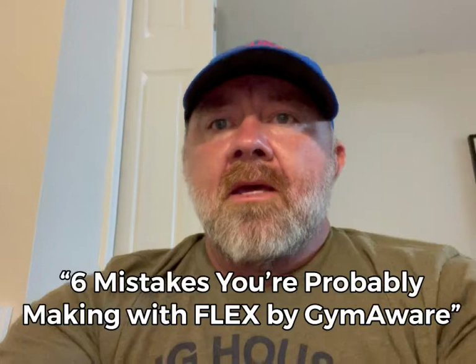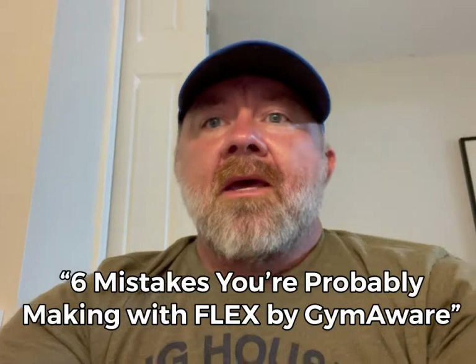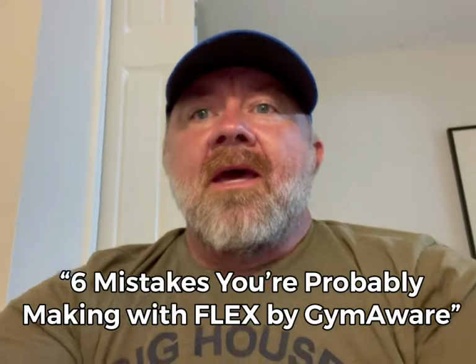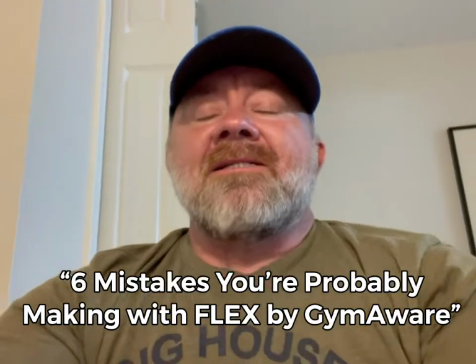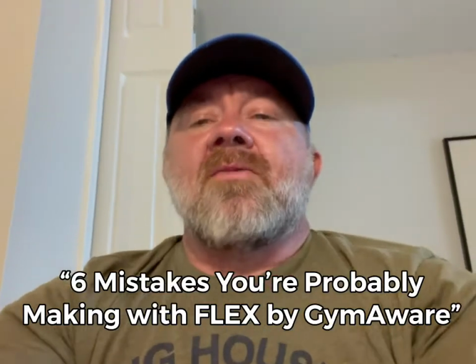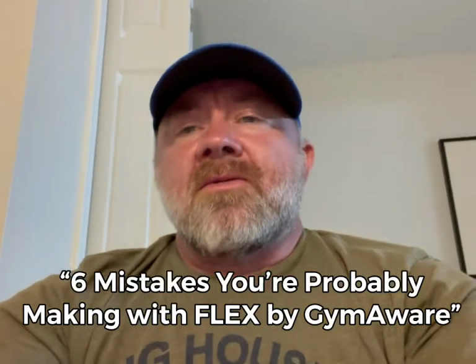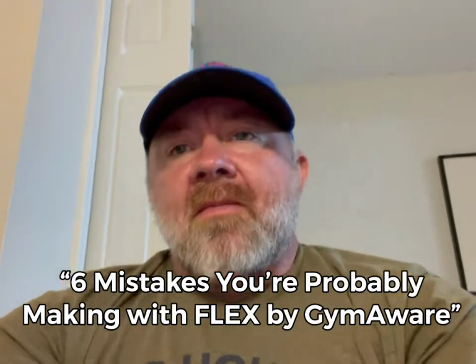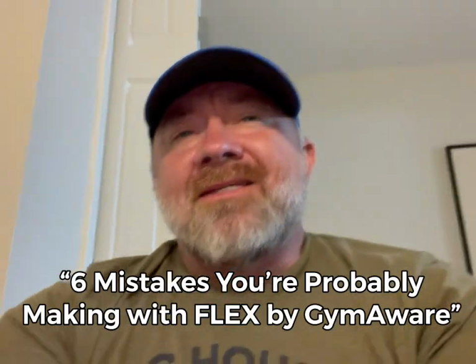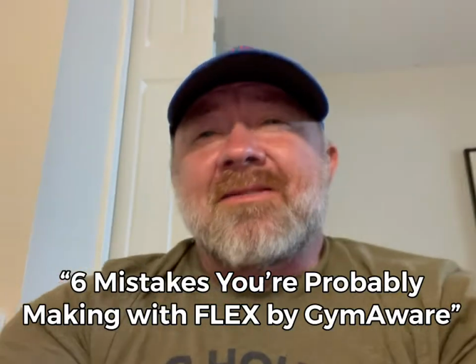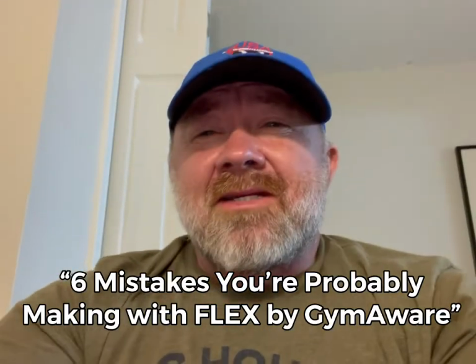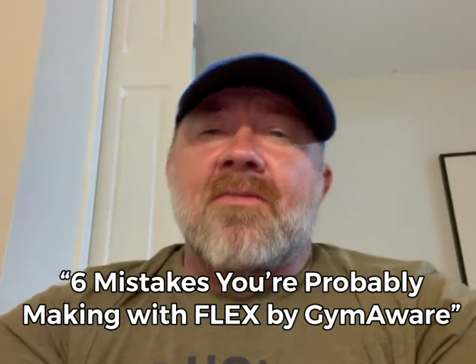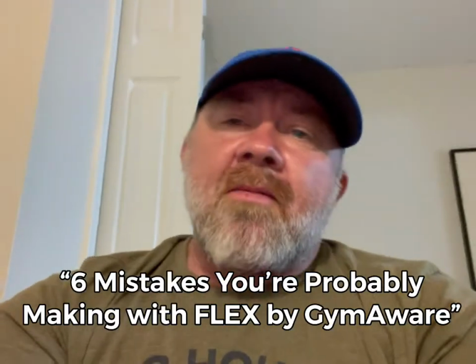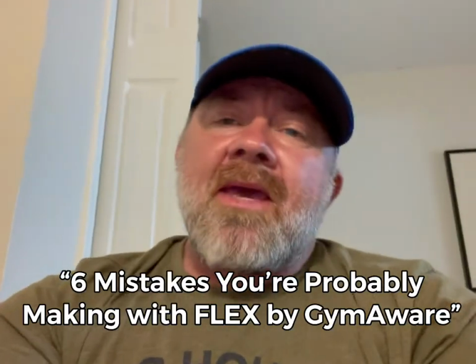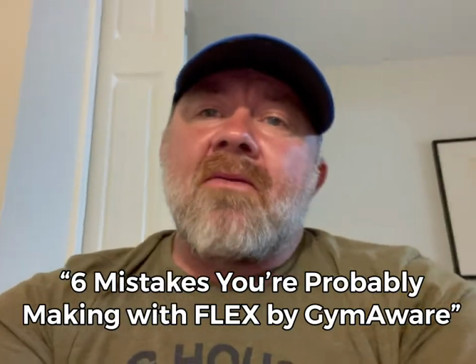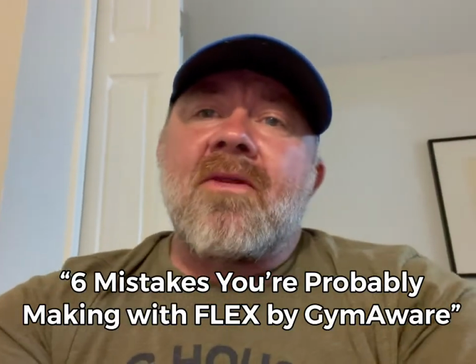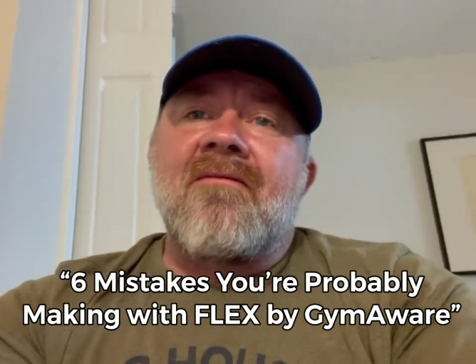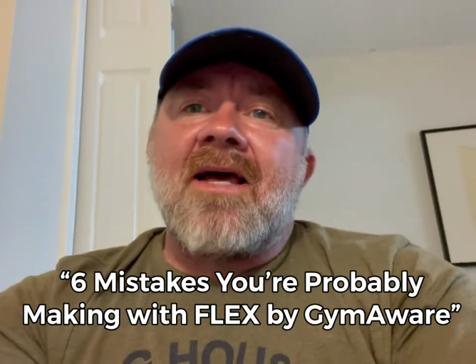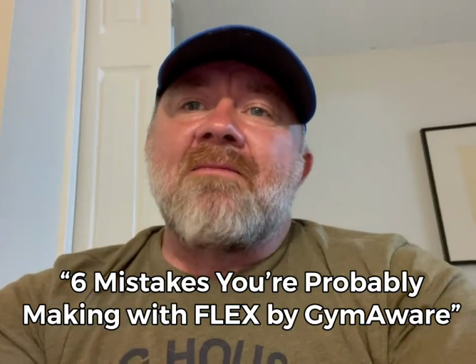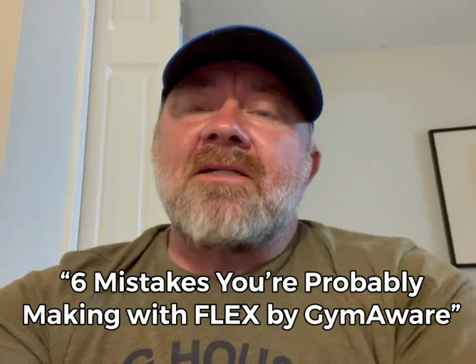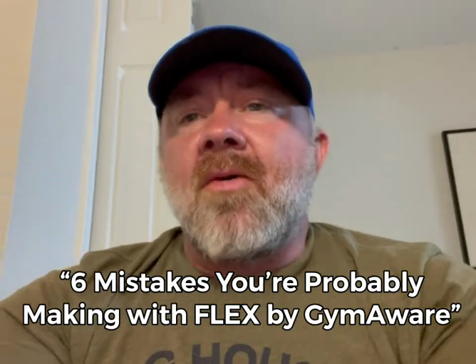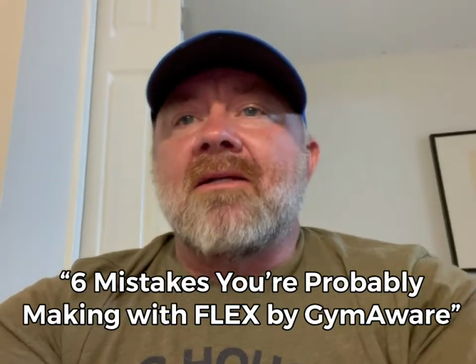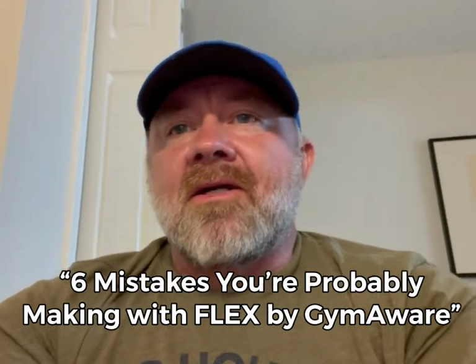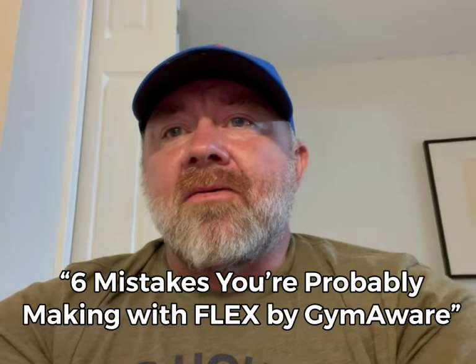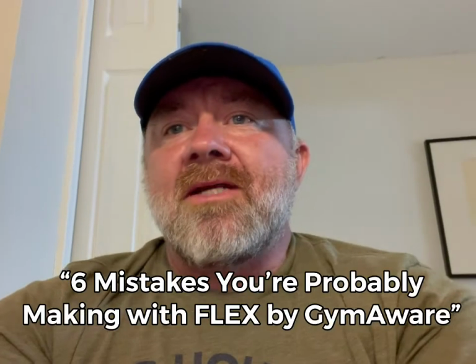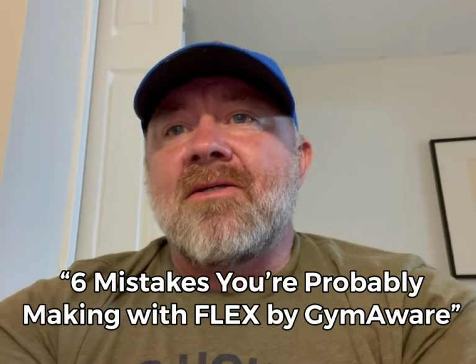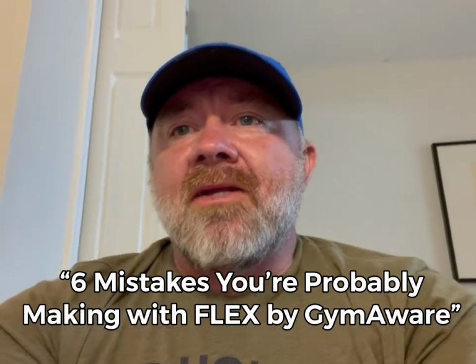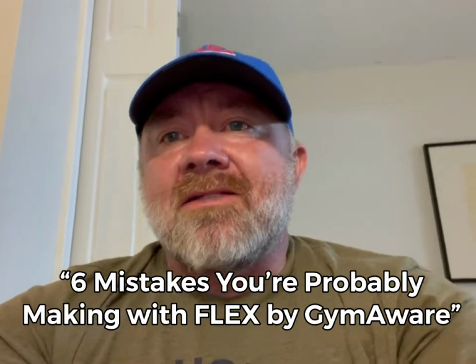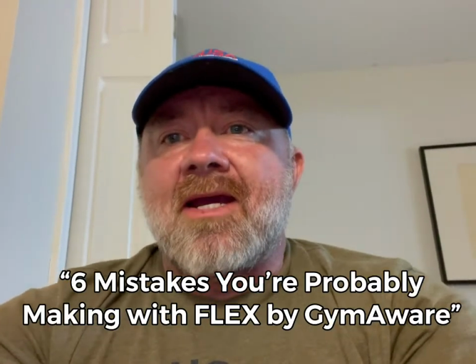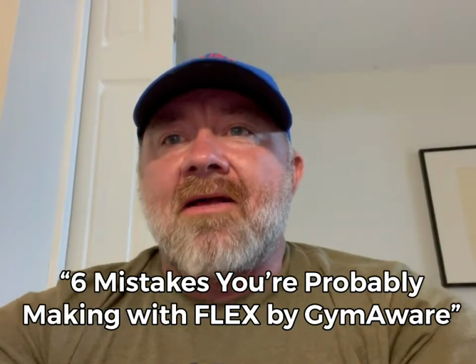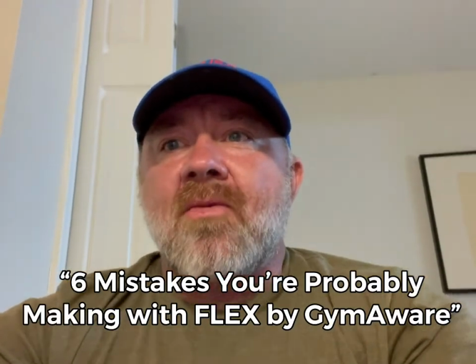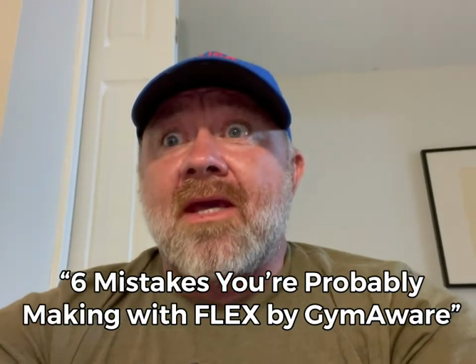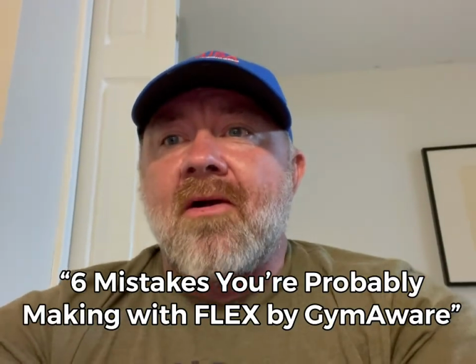Hey guys, this week we're talking about the six mistakes you're probably making with the Flex by GymAware. Stay tuned and let's check out what they are.